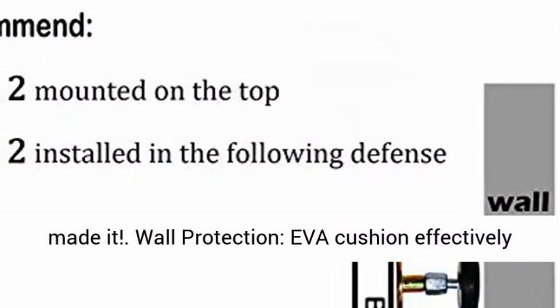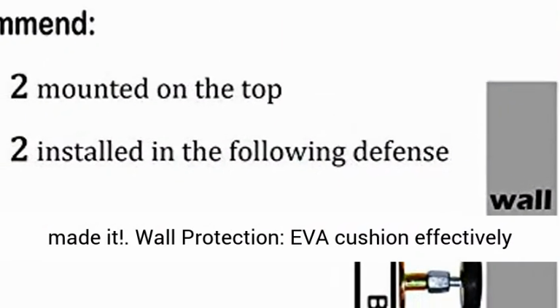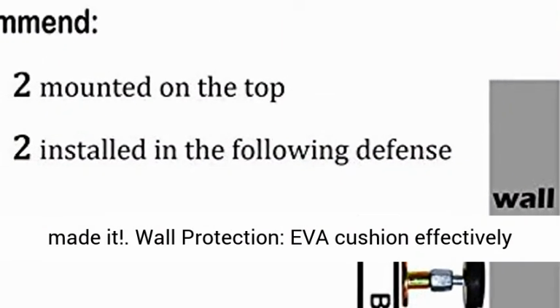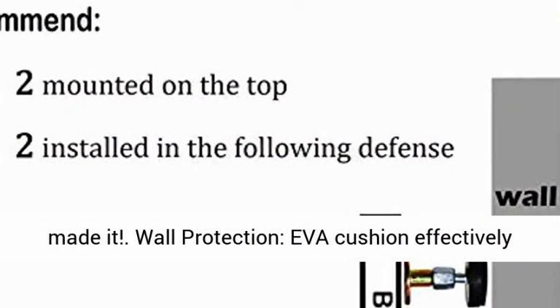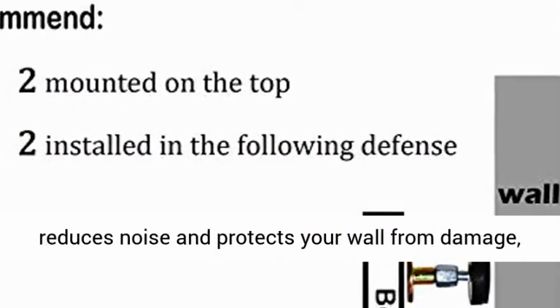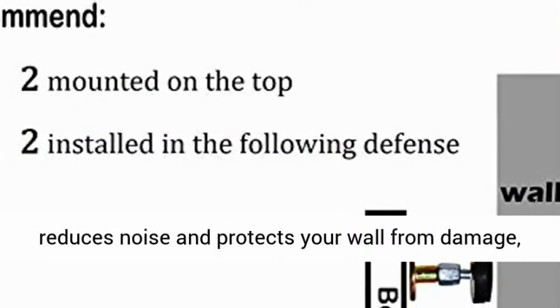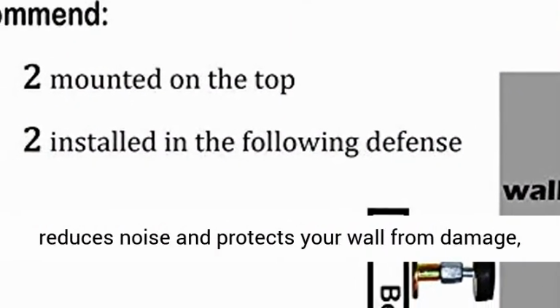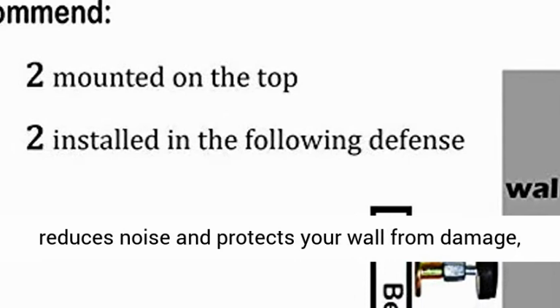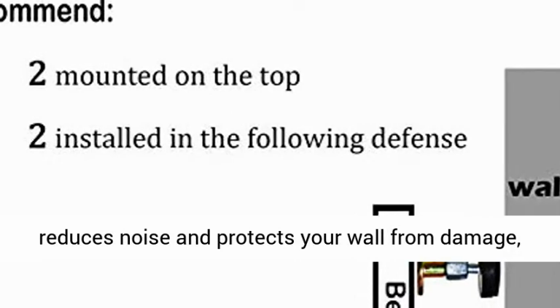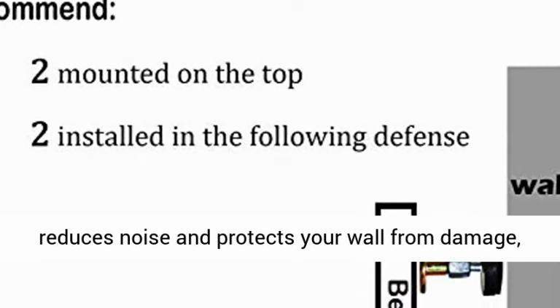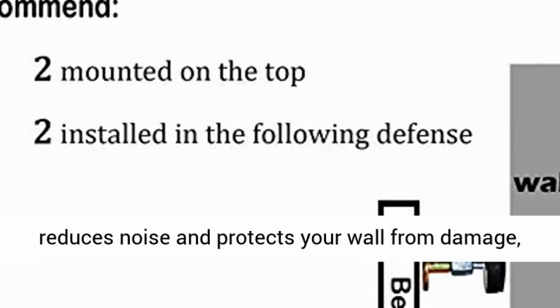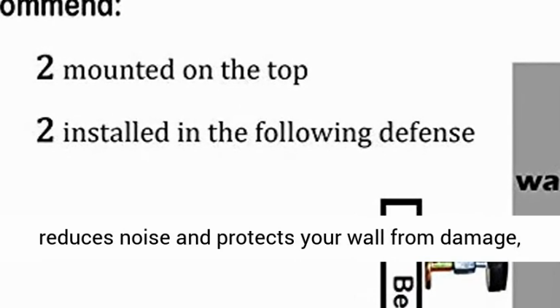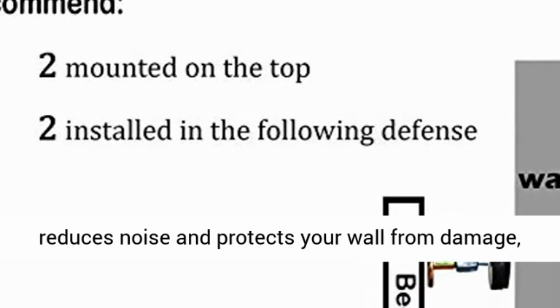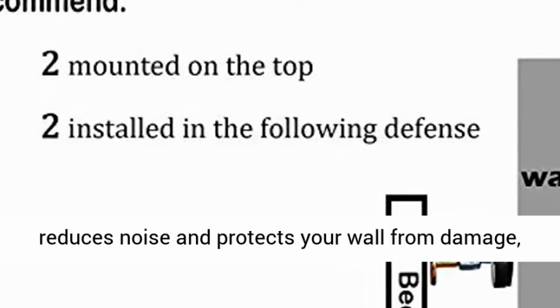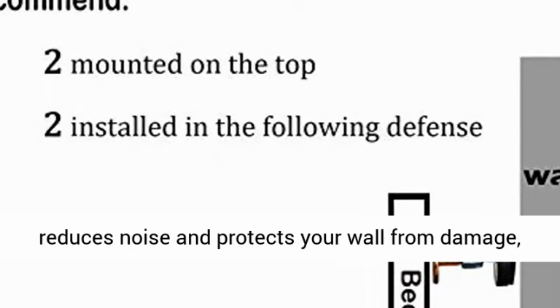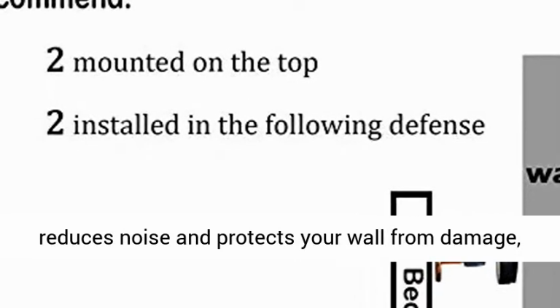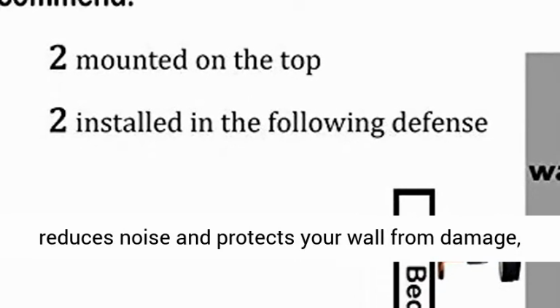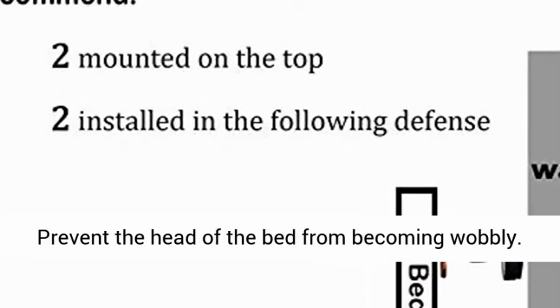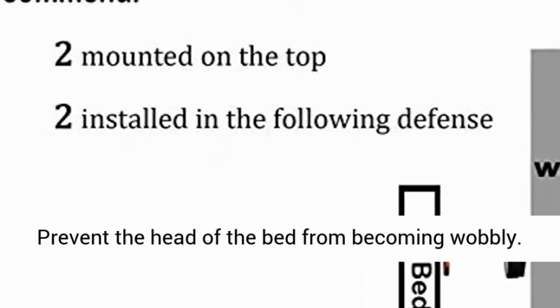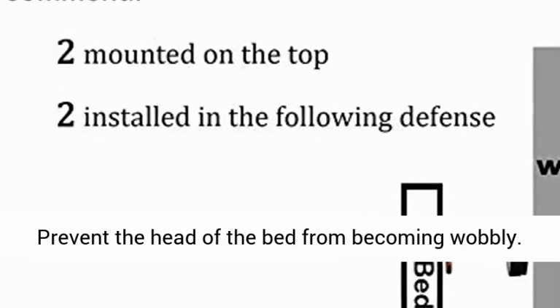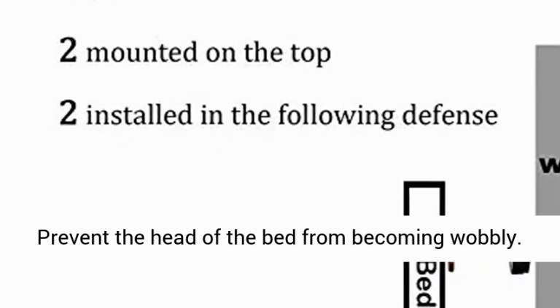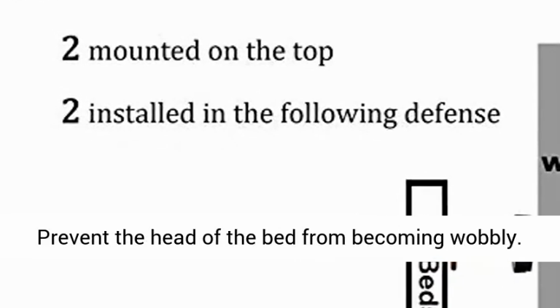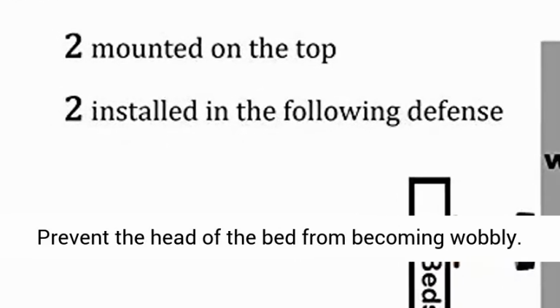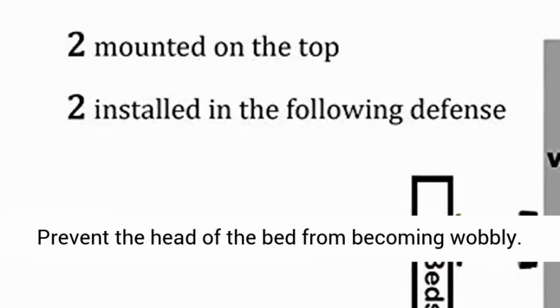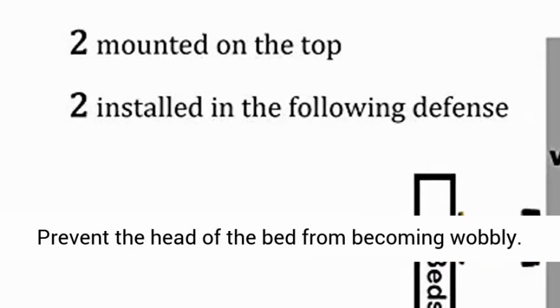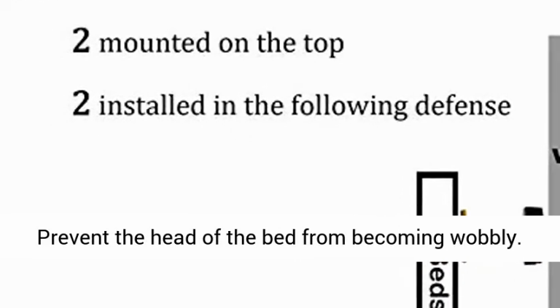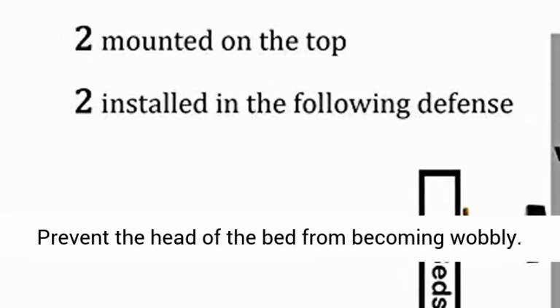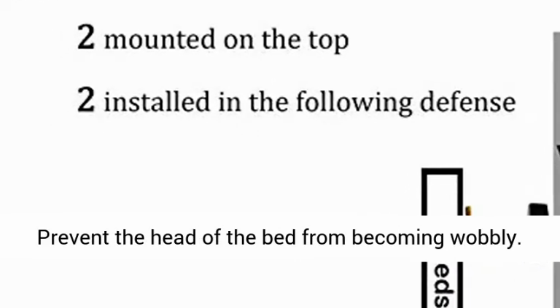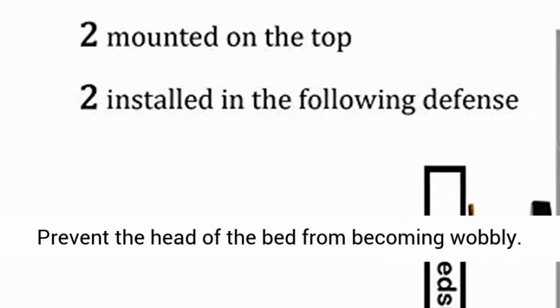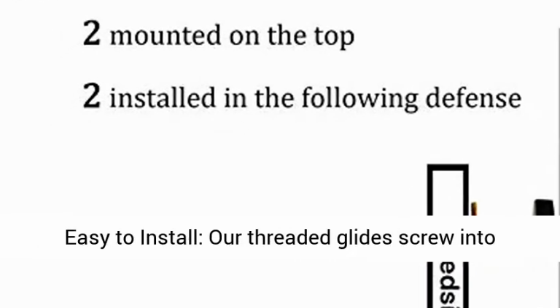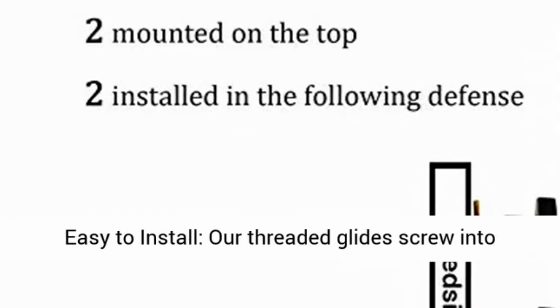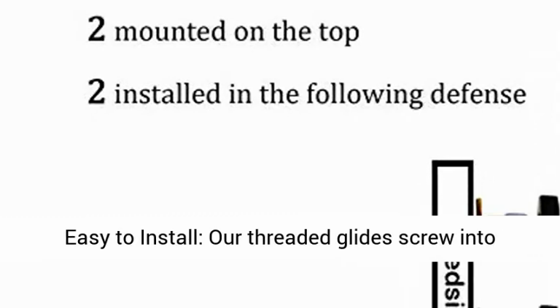Wall Protection. The EVA cushion effectively reduces noise and protects your wall from damage, and prevents the head of the bed from becoming wobbly.